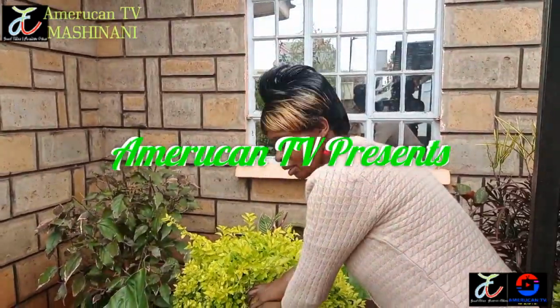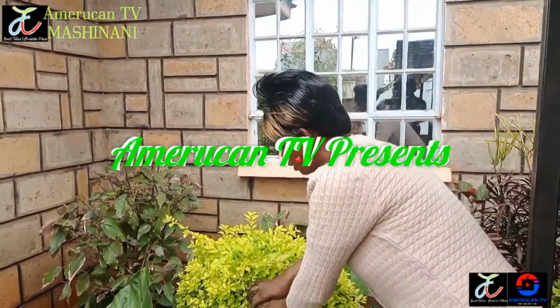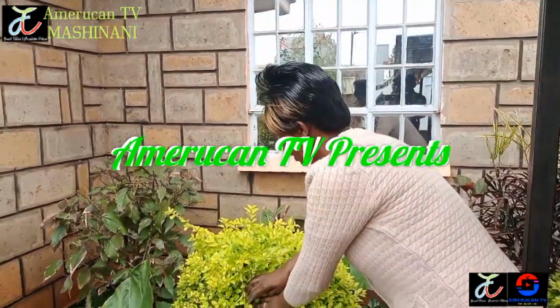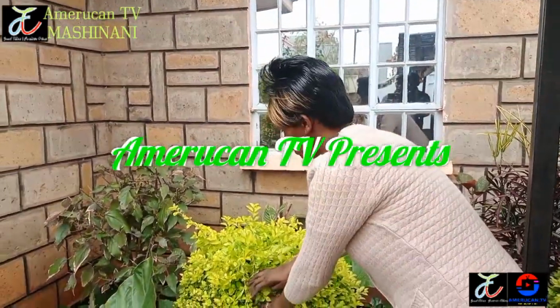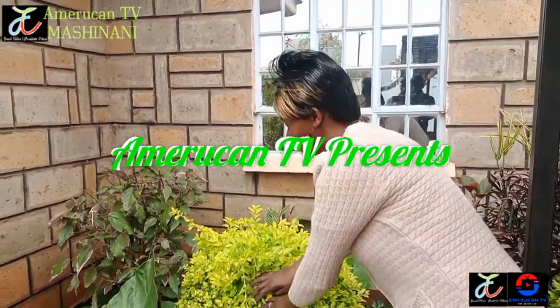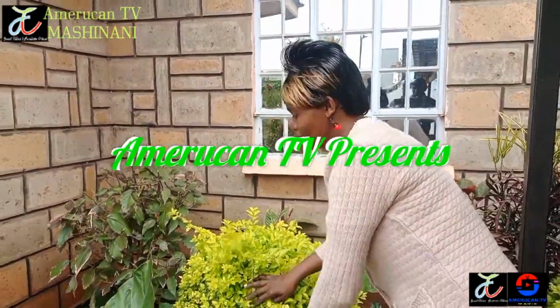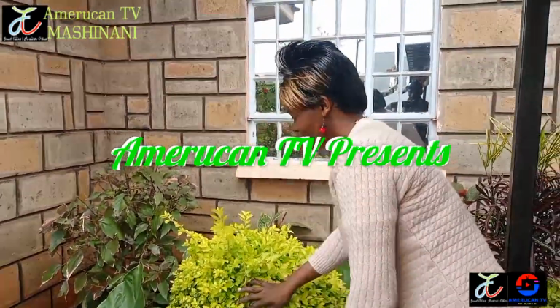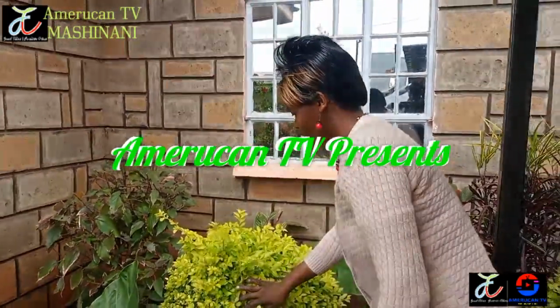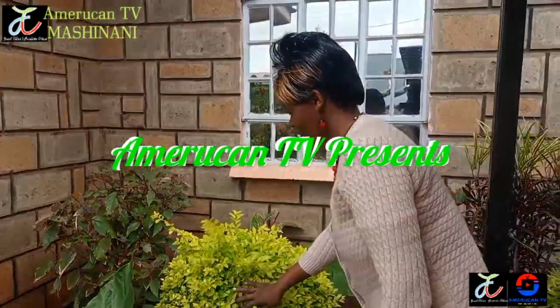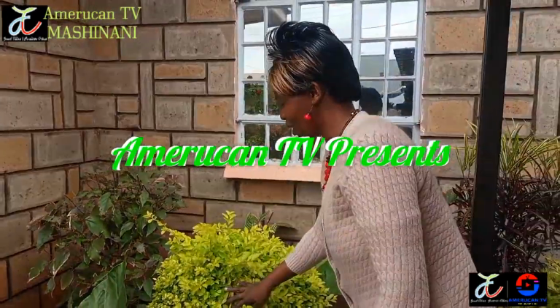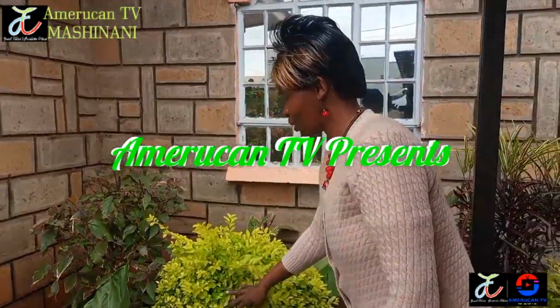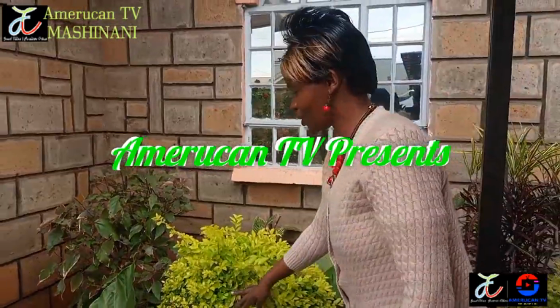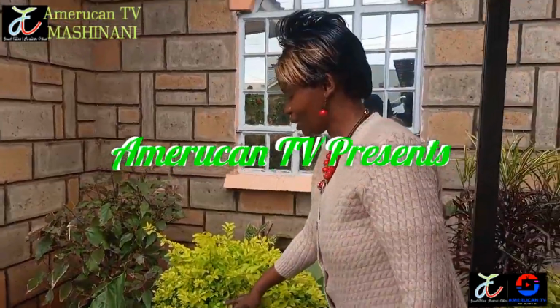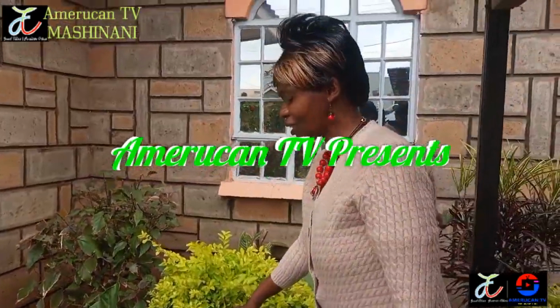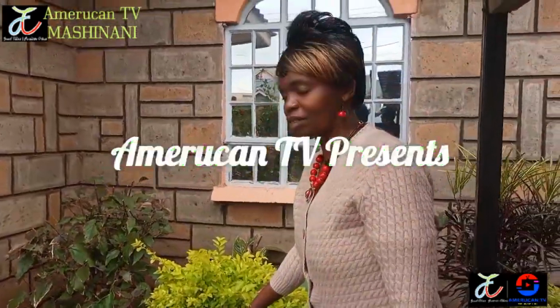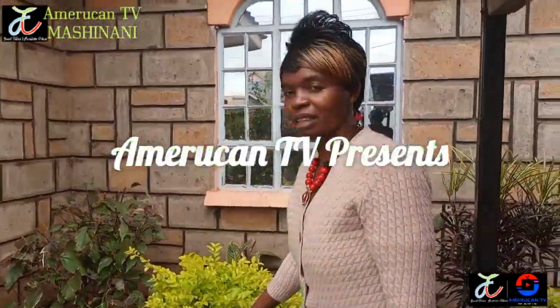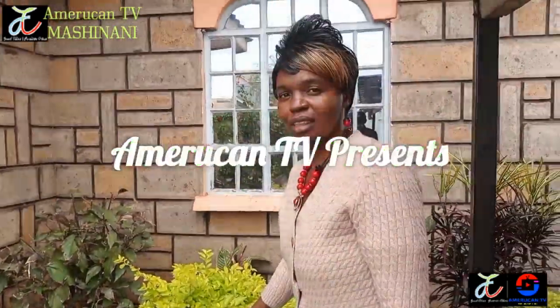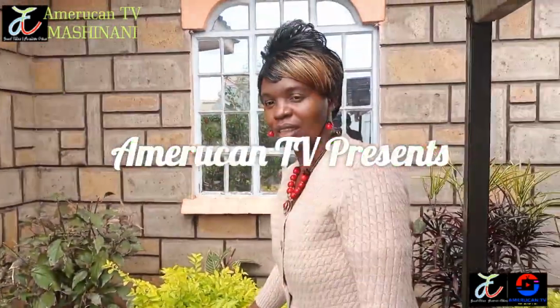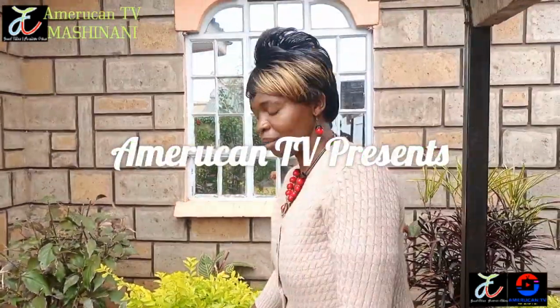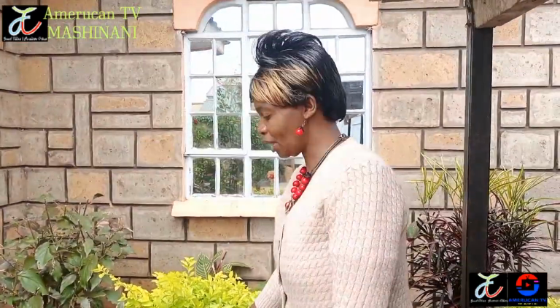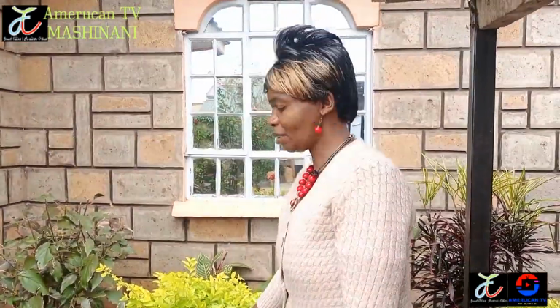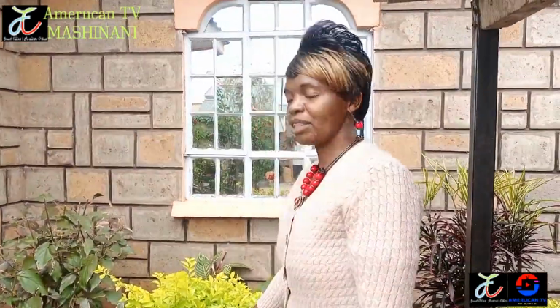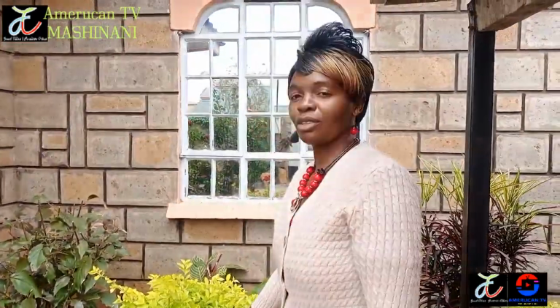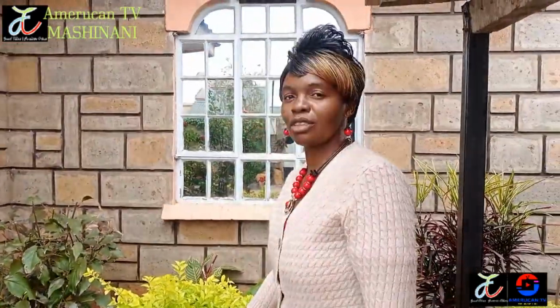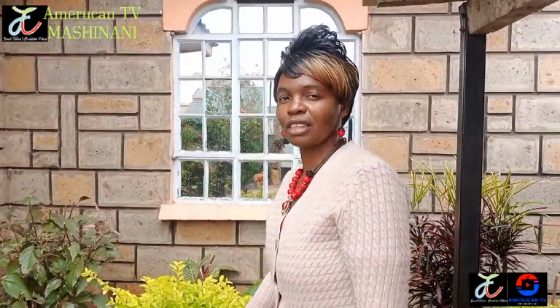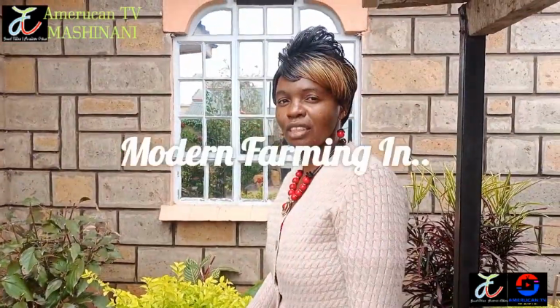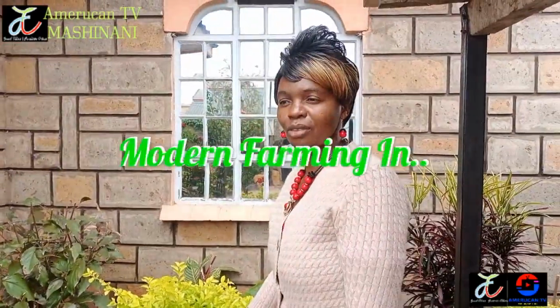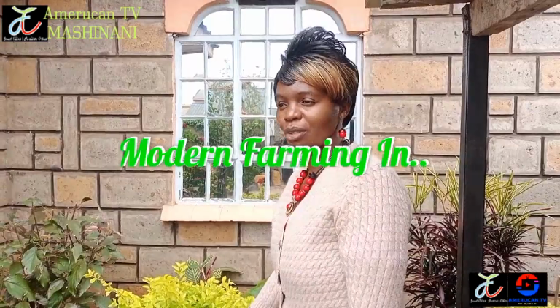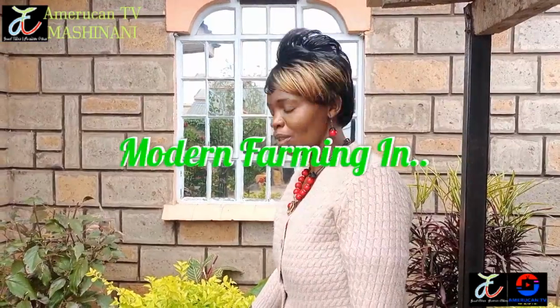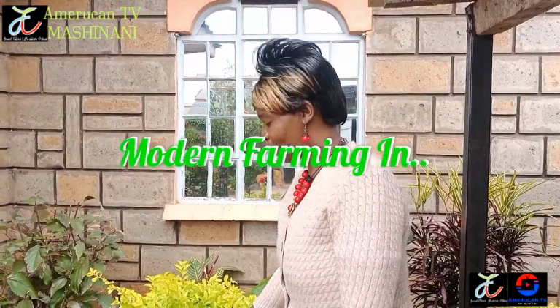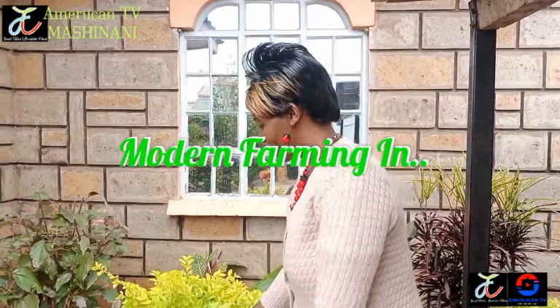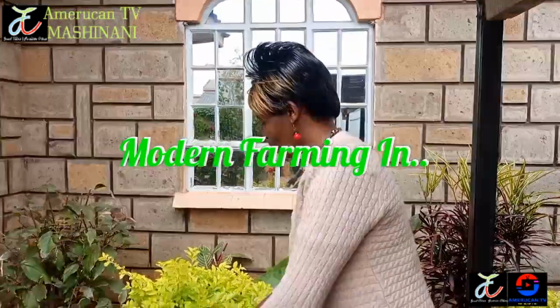Hello, this is American TV. My name is Rose Jero. Welcome.